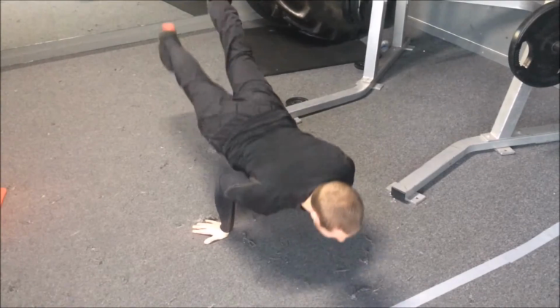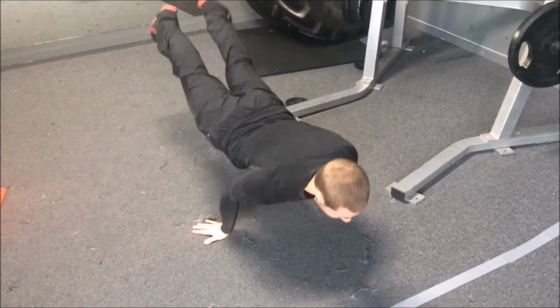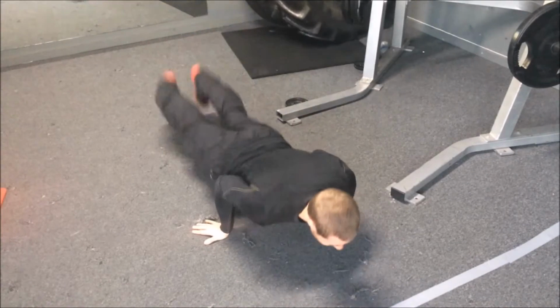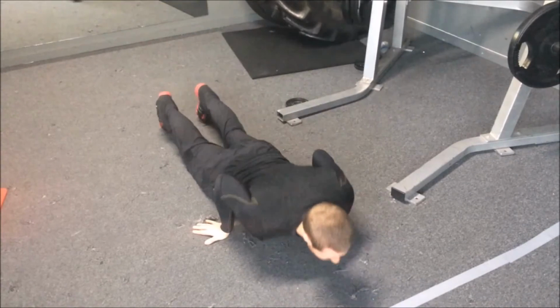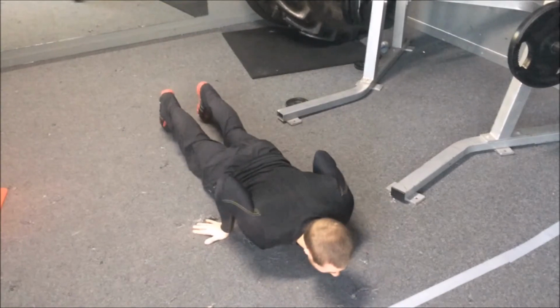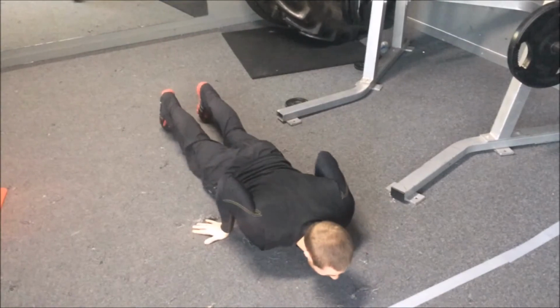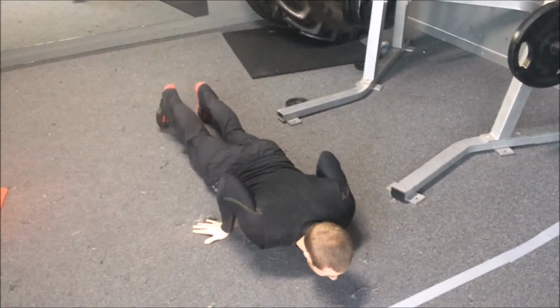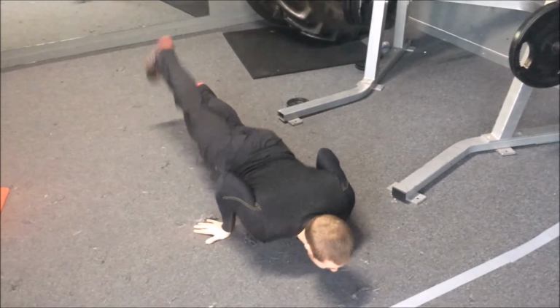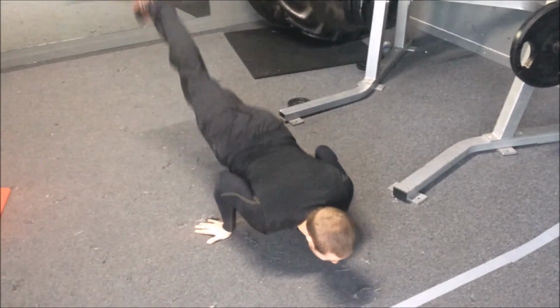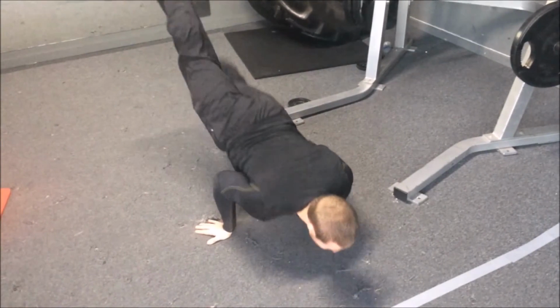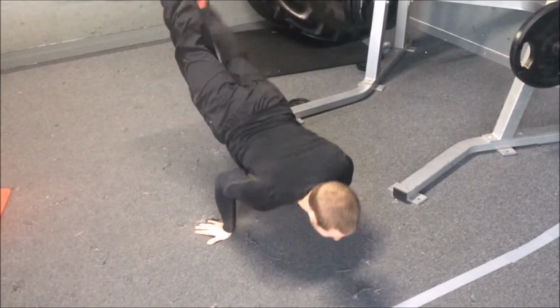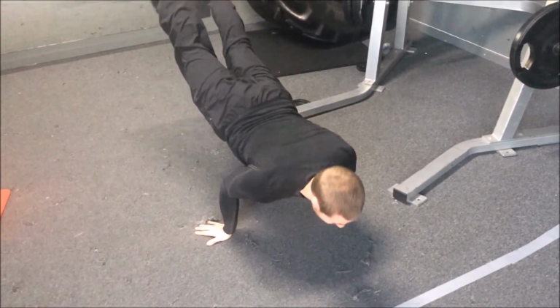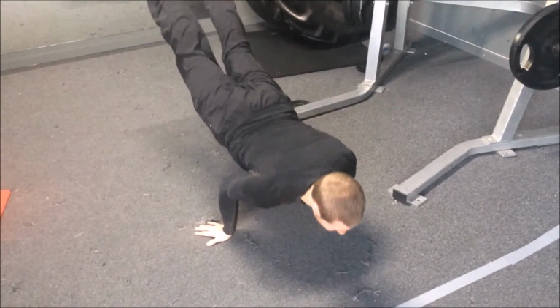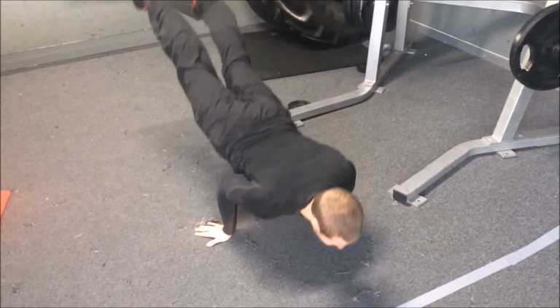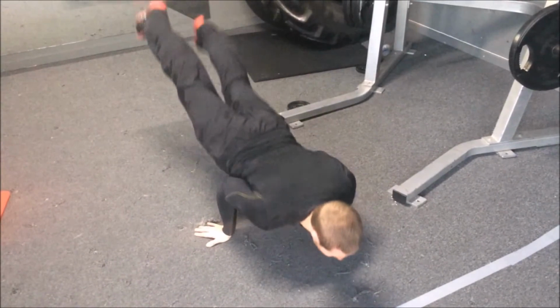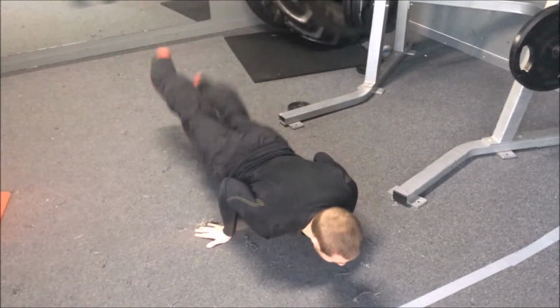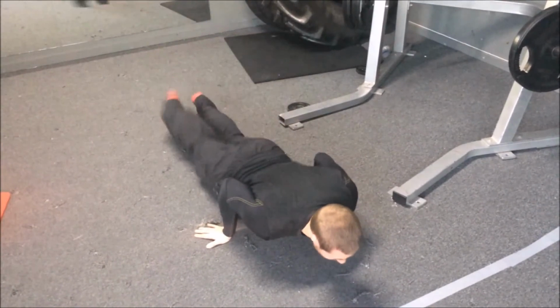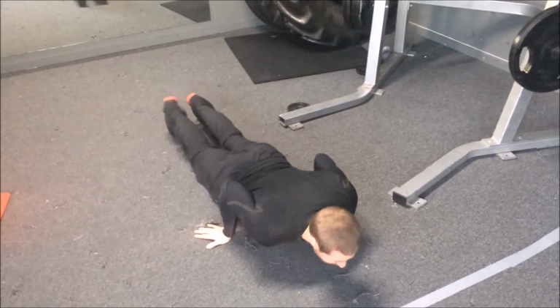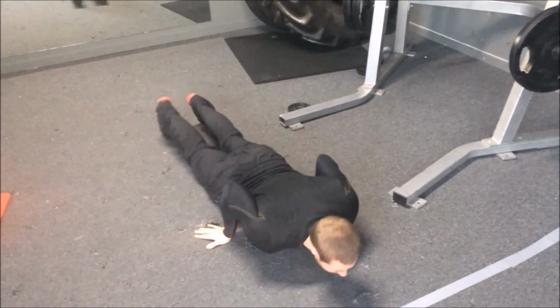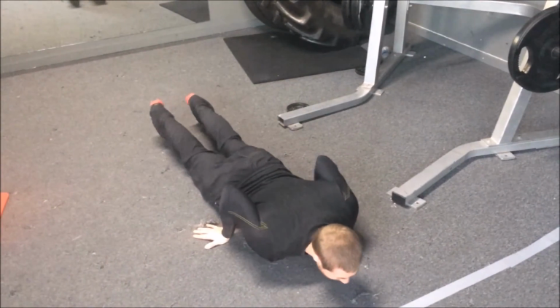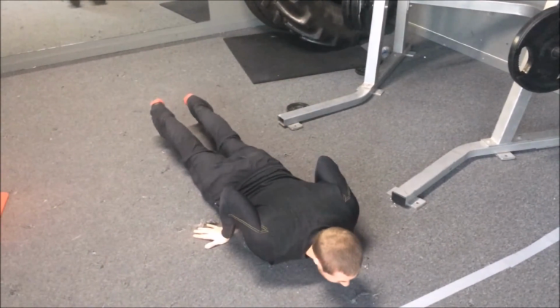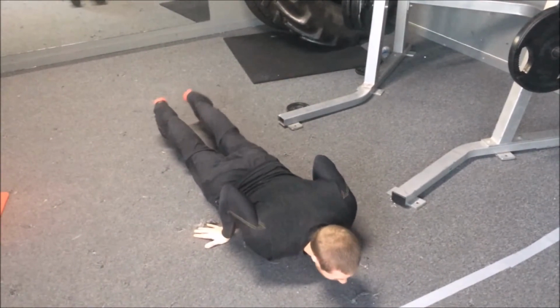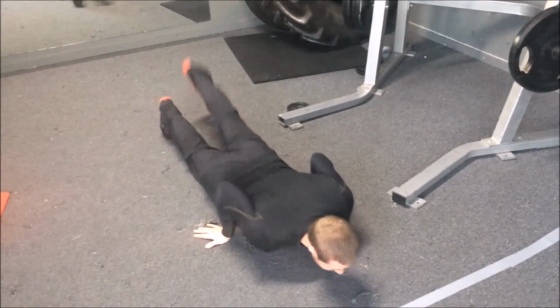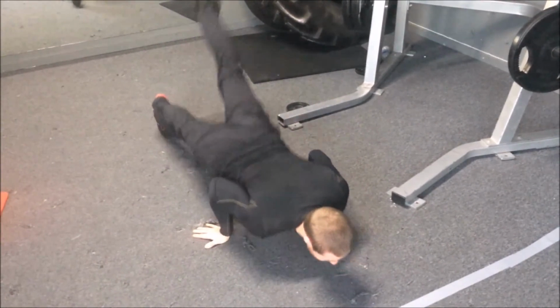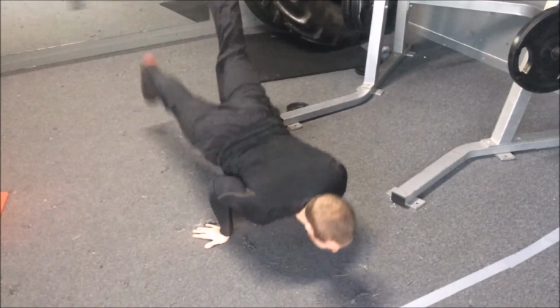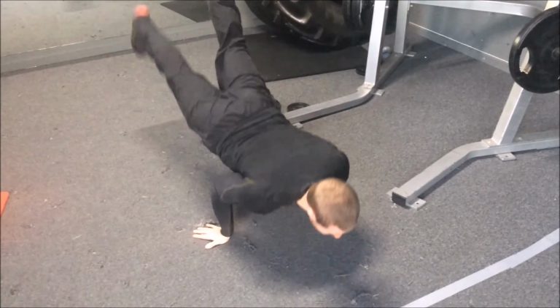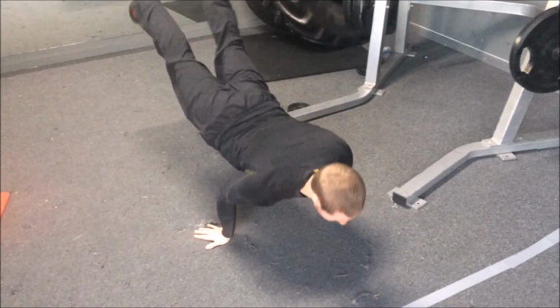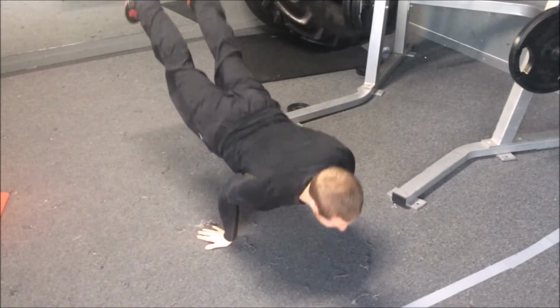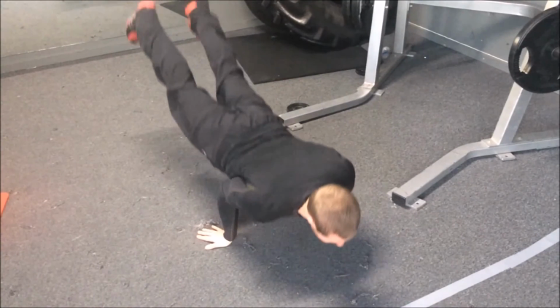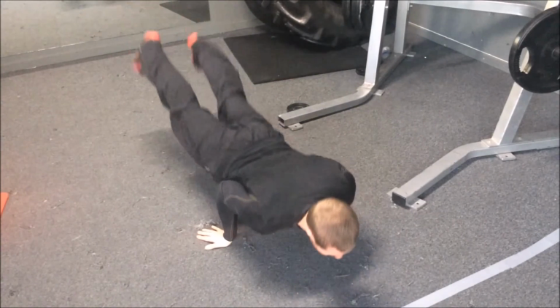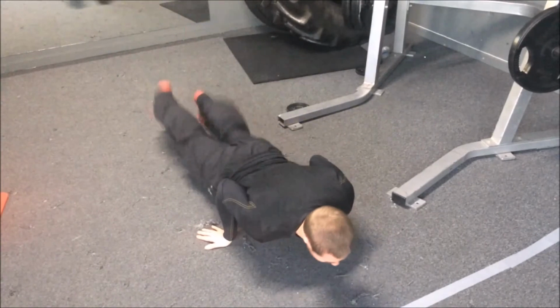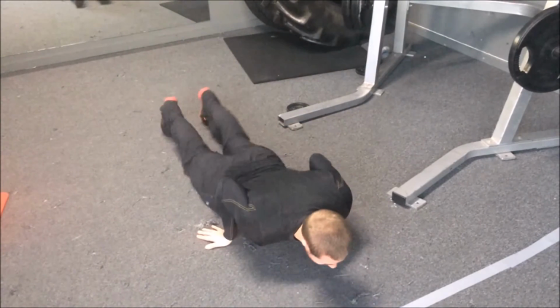Remember to breathe out when you push up and breathe in when you lower back down, then repeat the movement for the desired amount of repetitions.